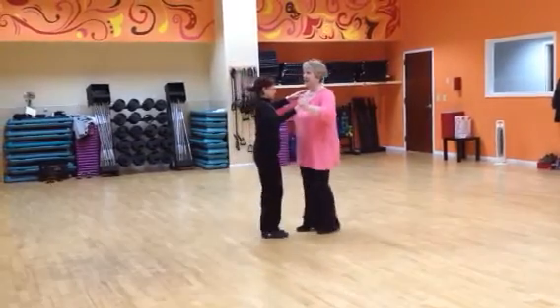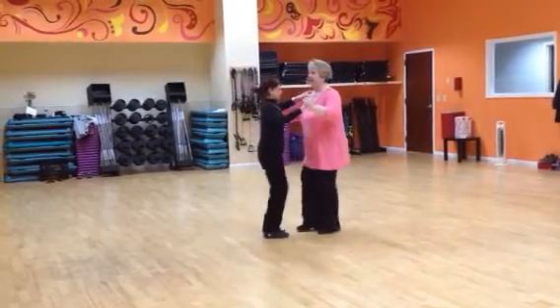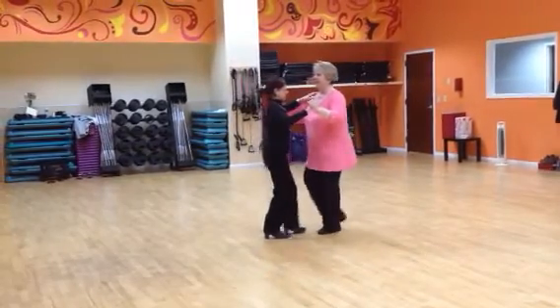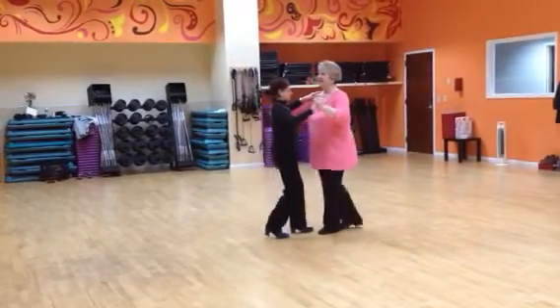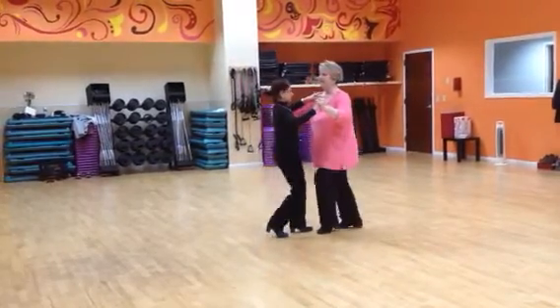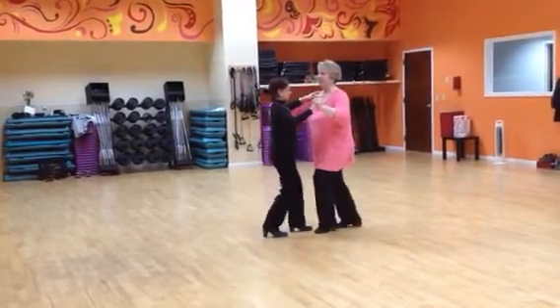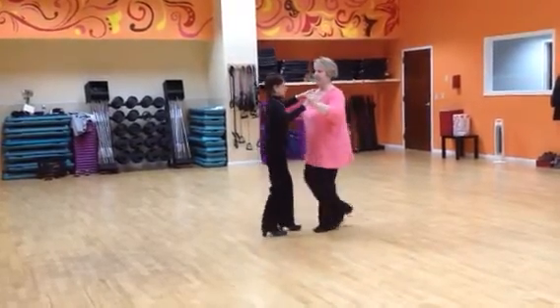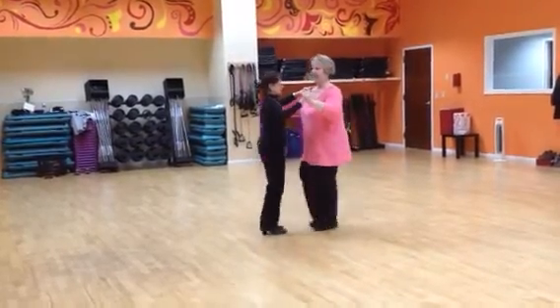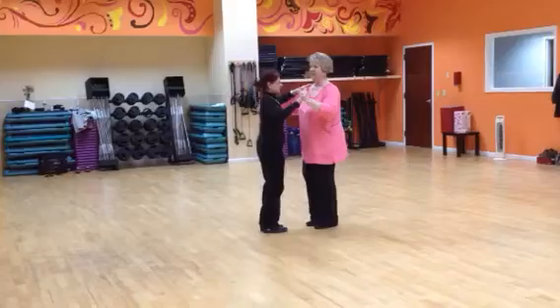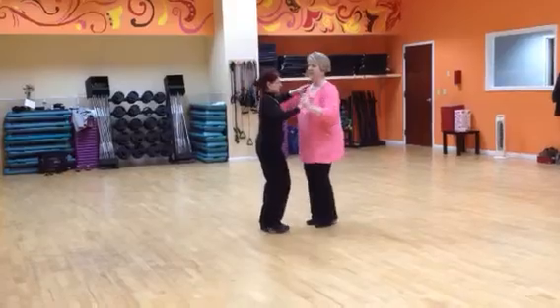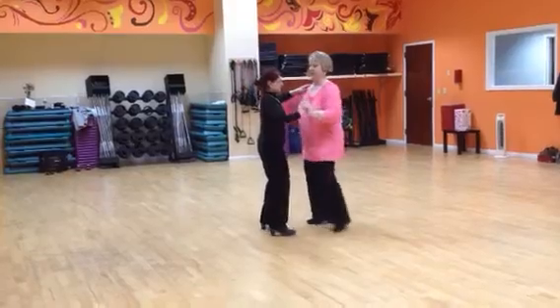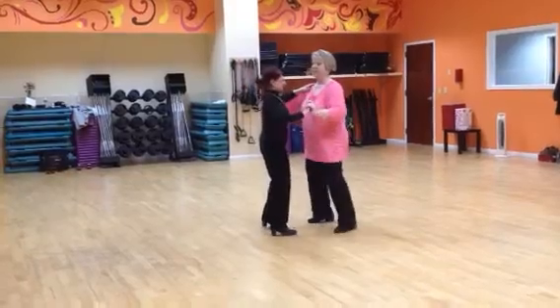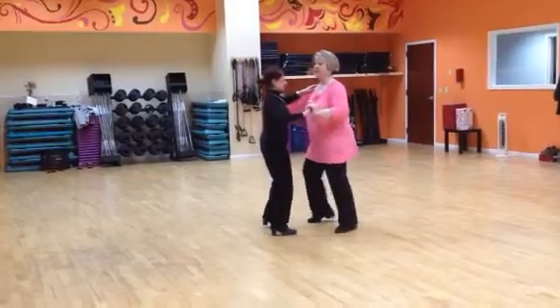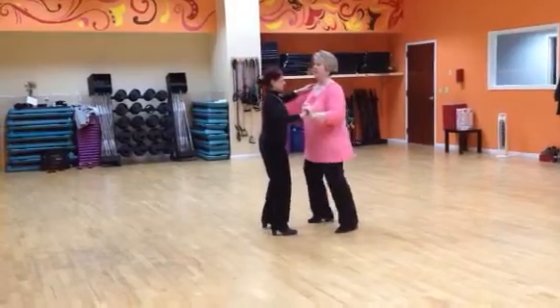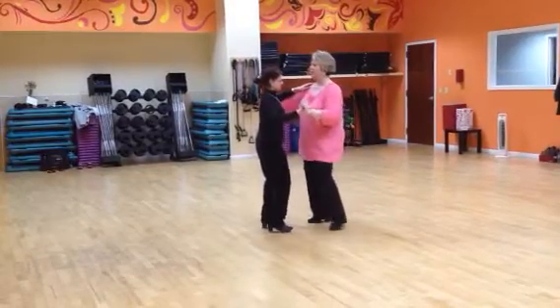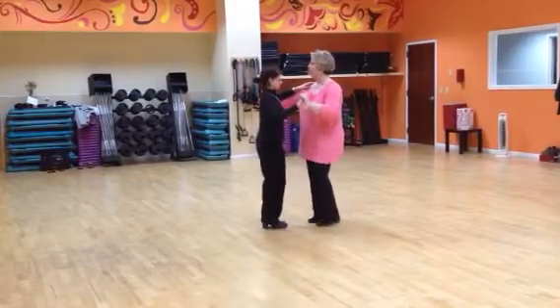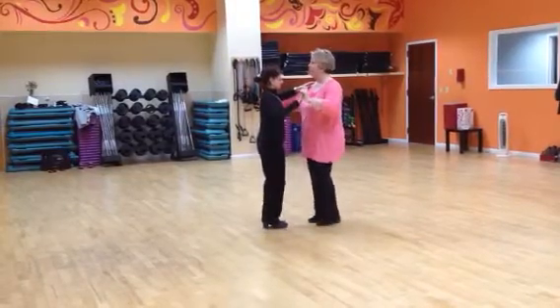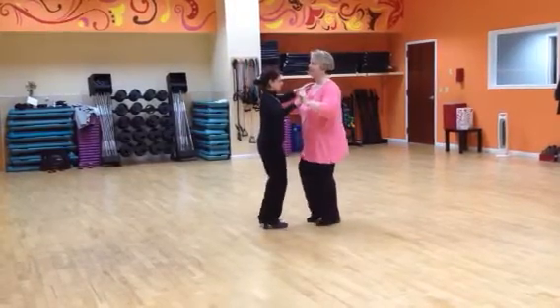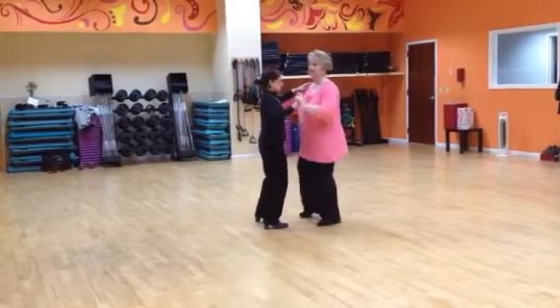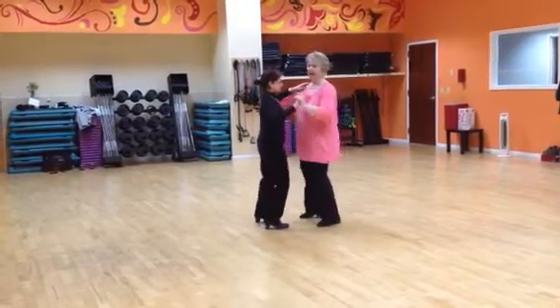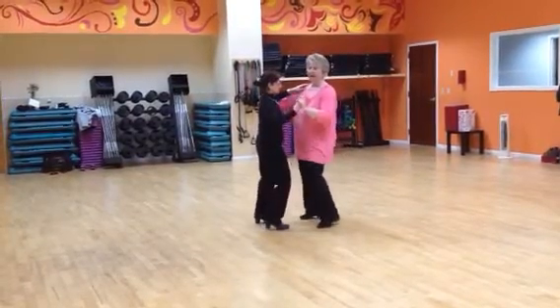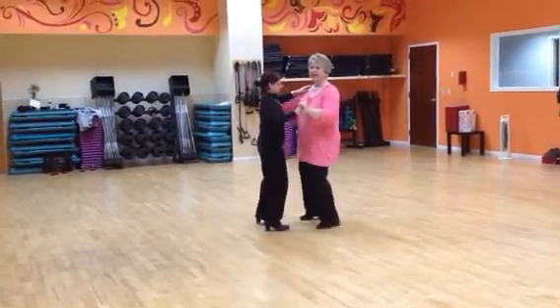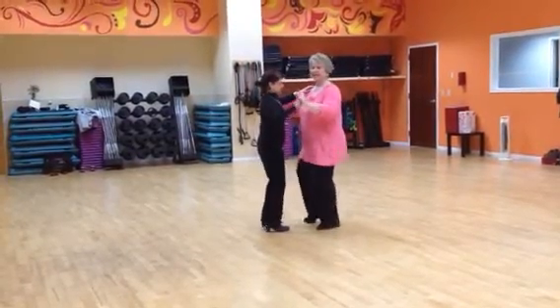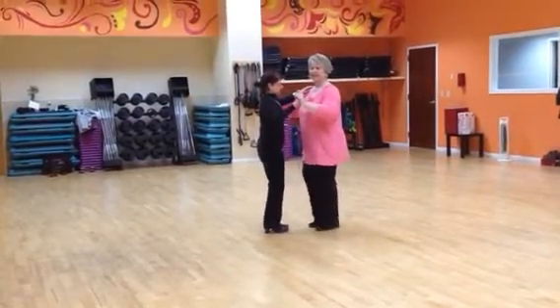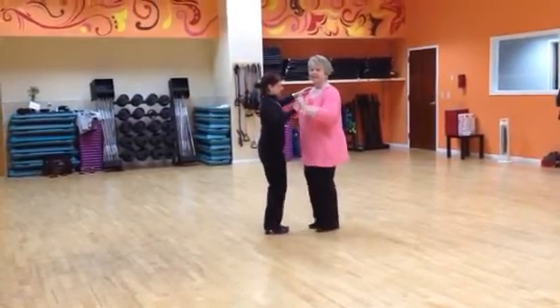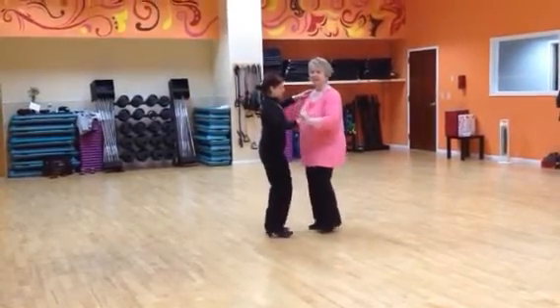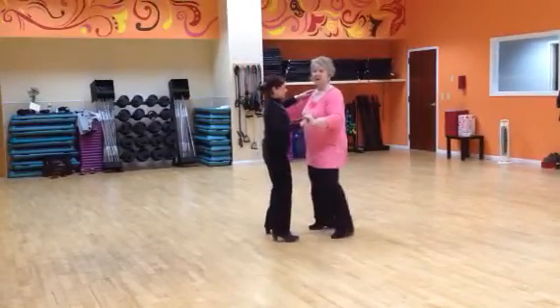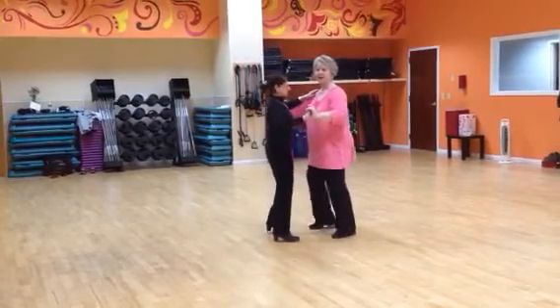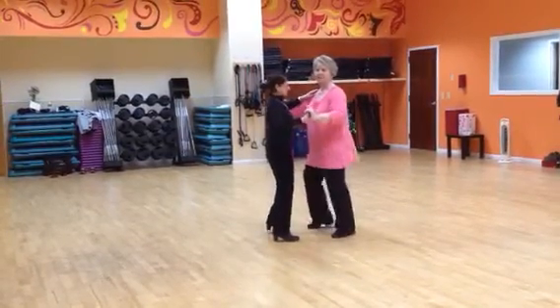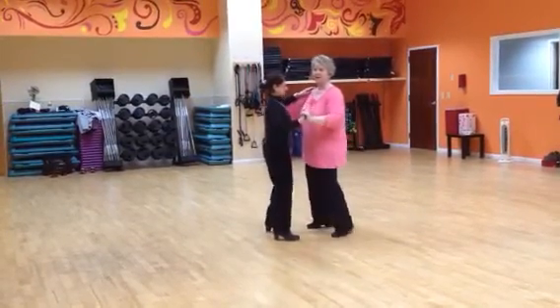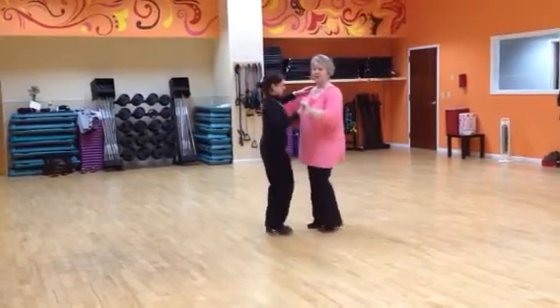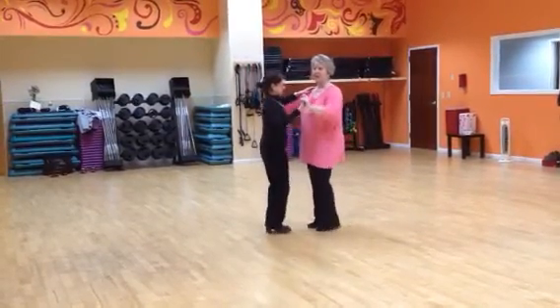And we did a side break: one, two, three, six, seven, three. Back to basic.